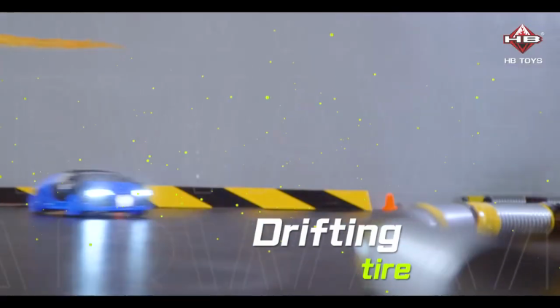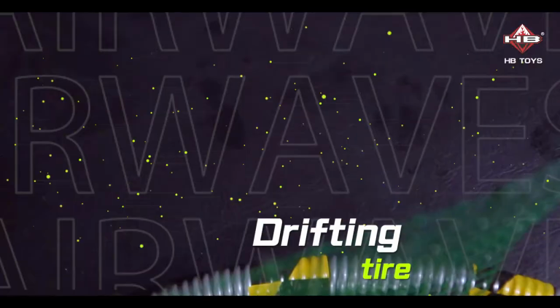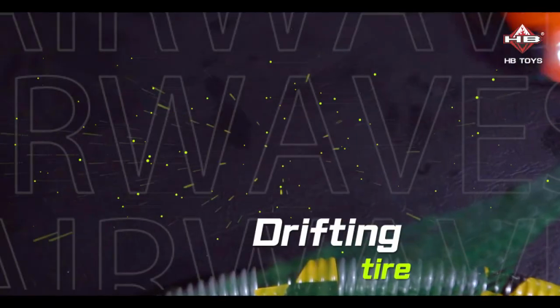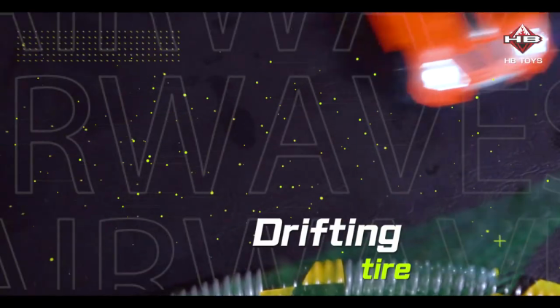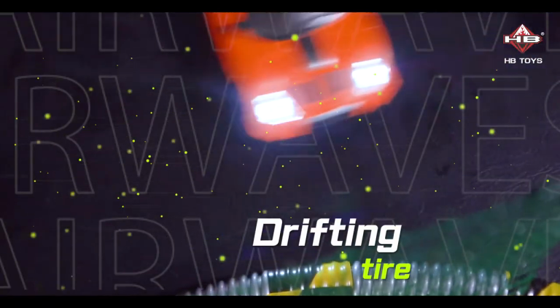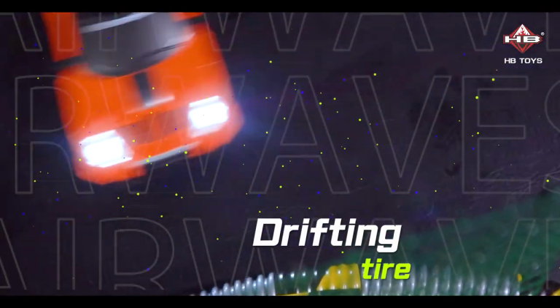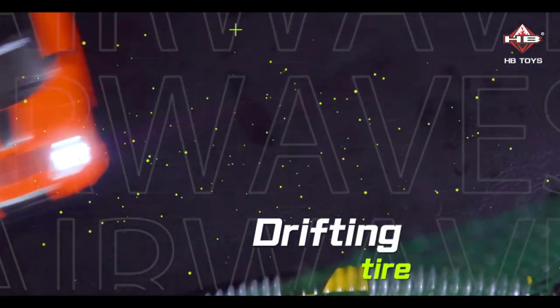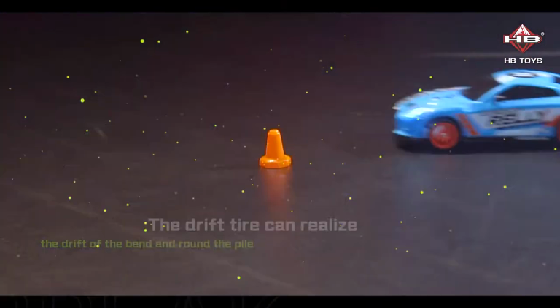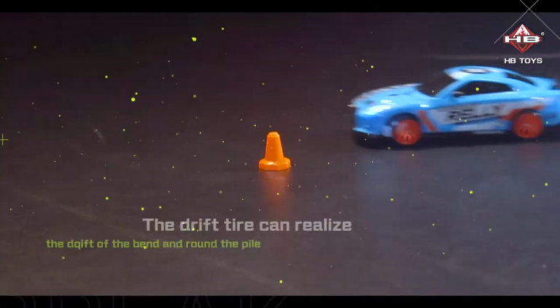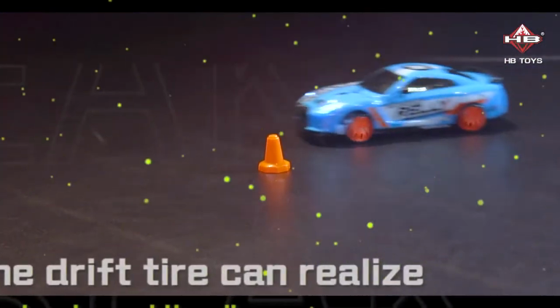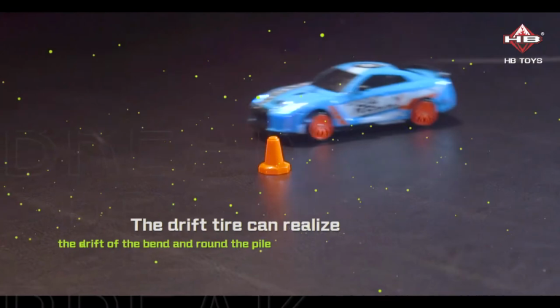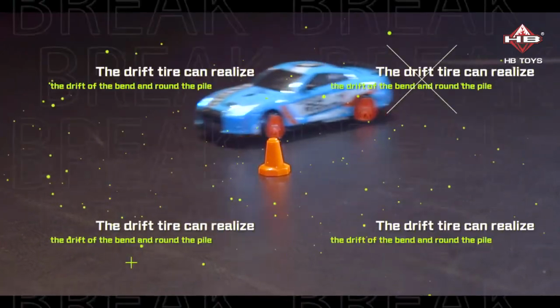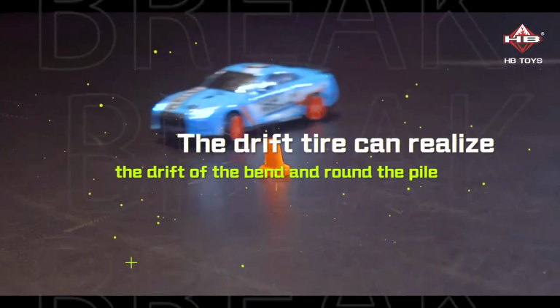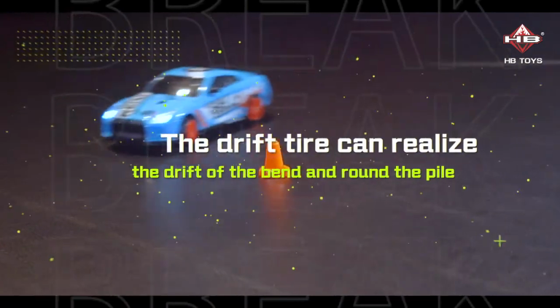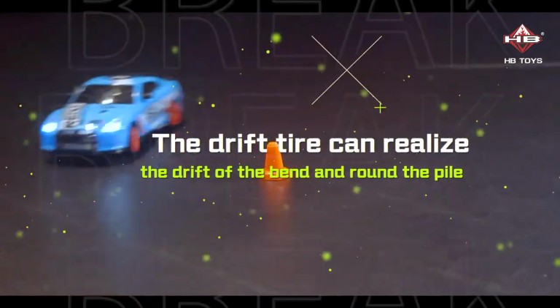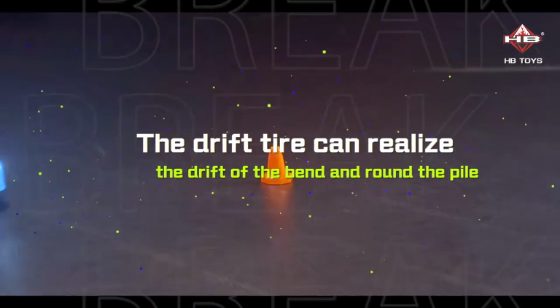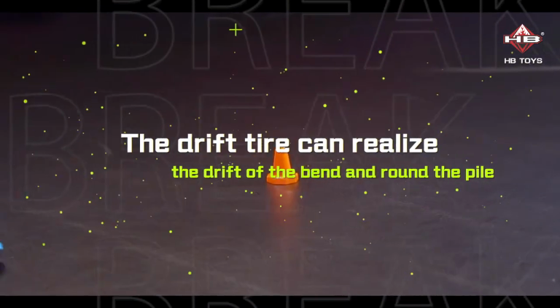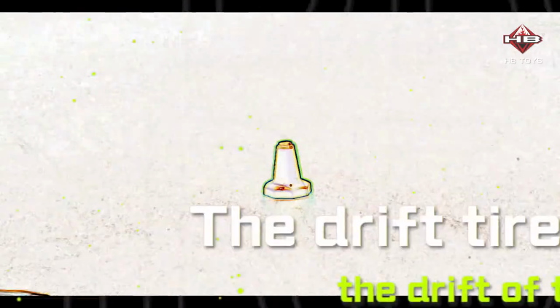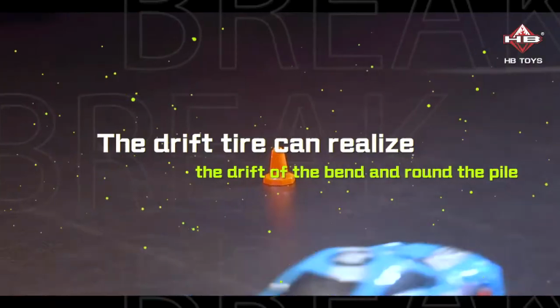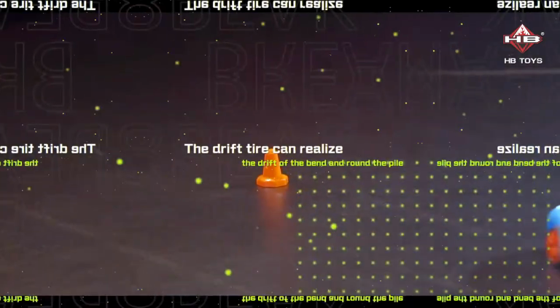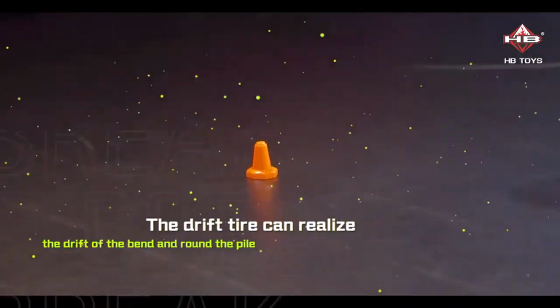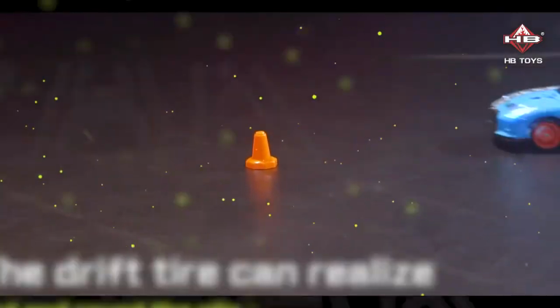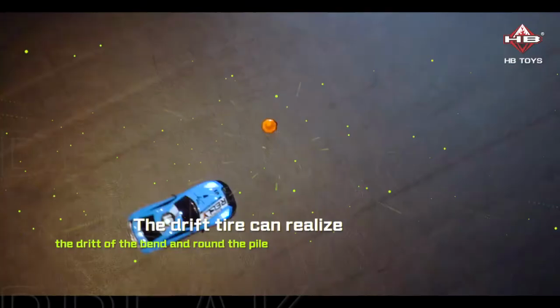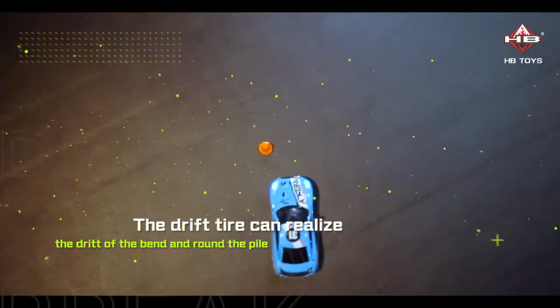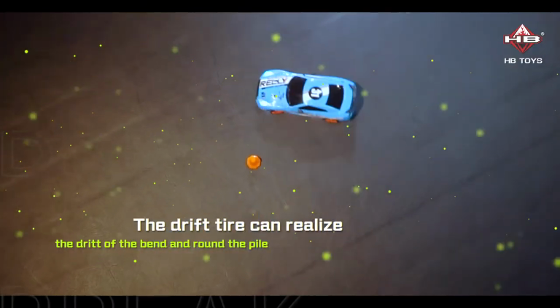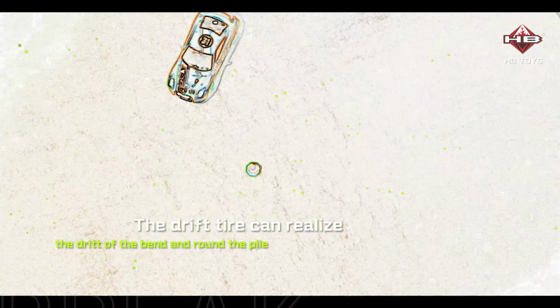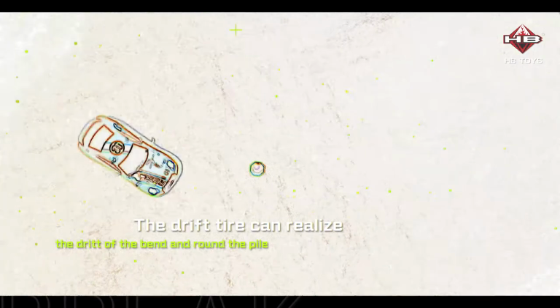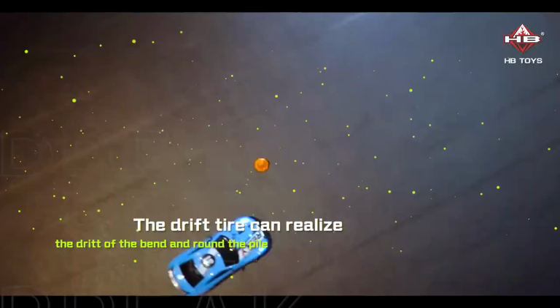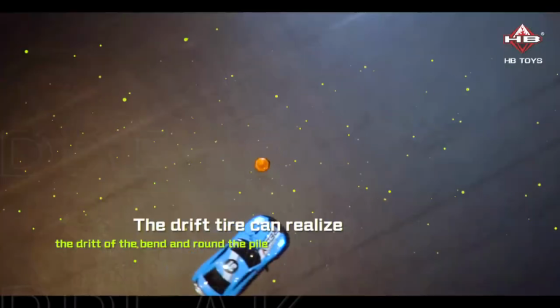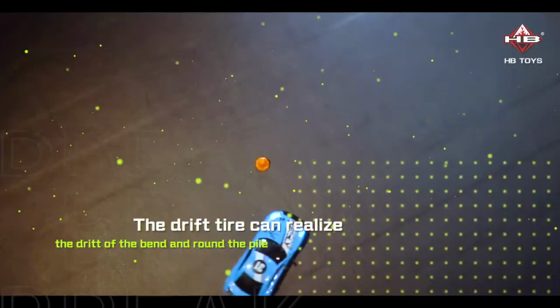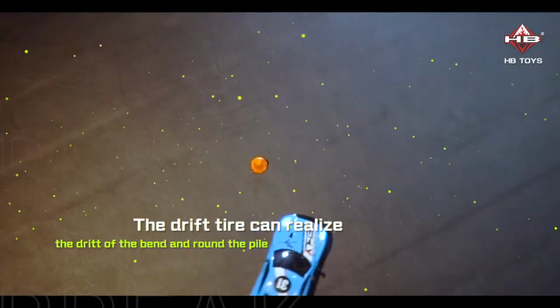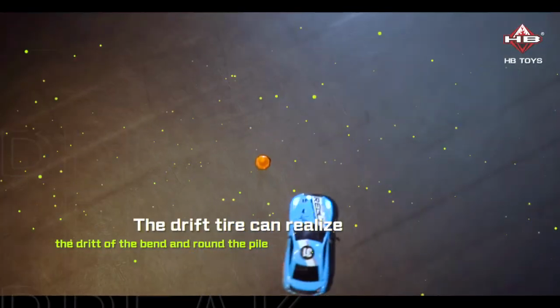The drift tire can realize the drift of the bend and round the pile.